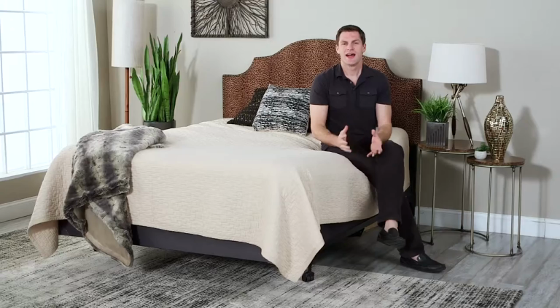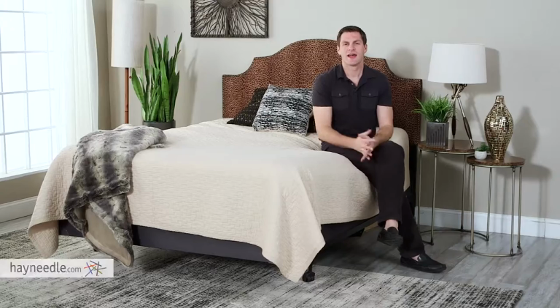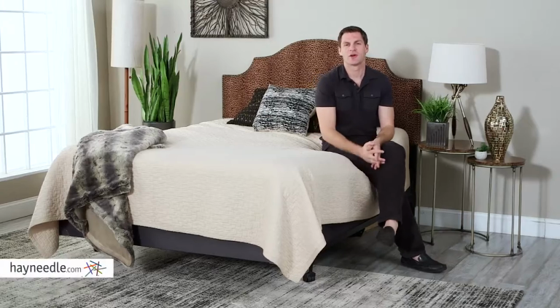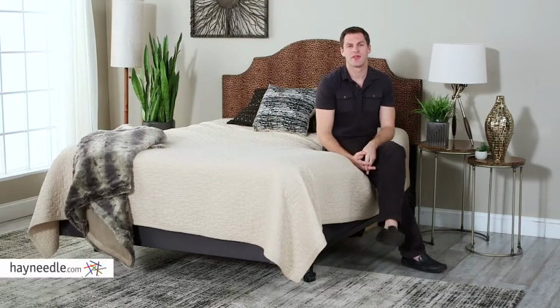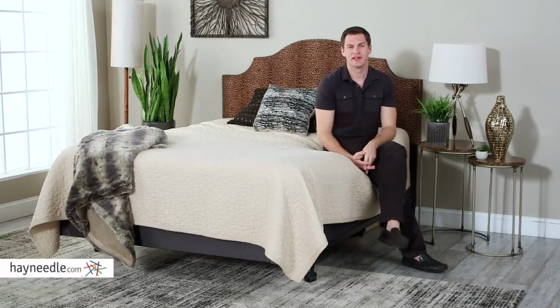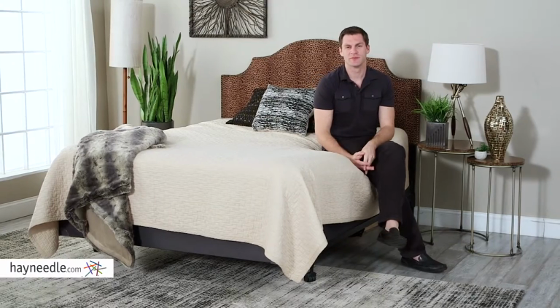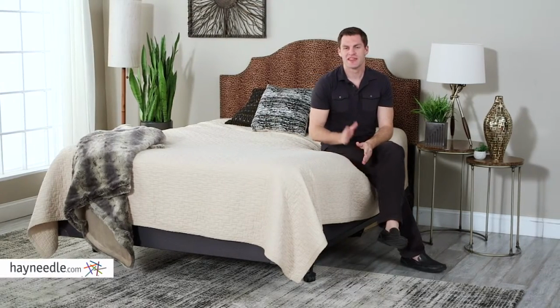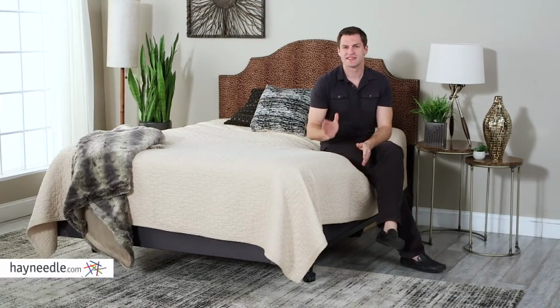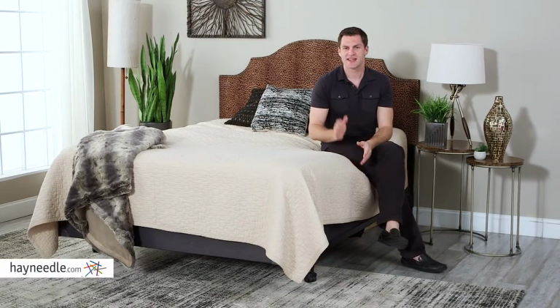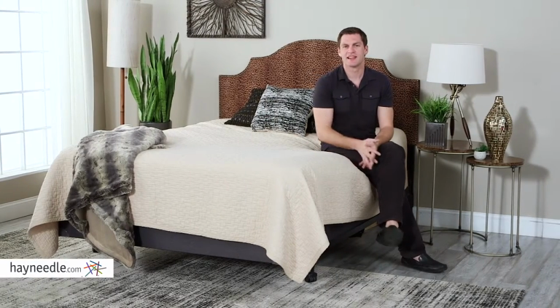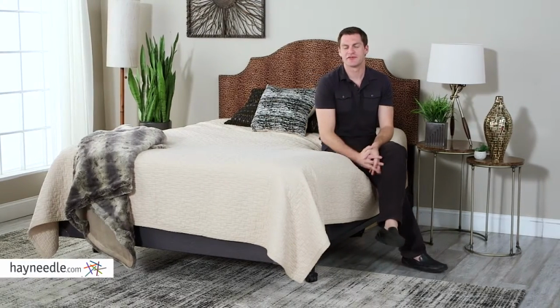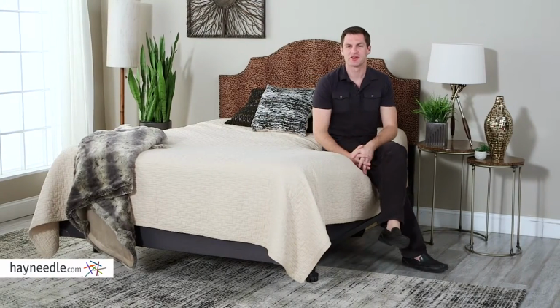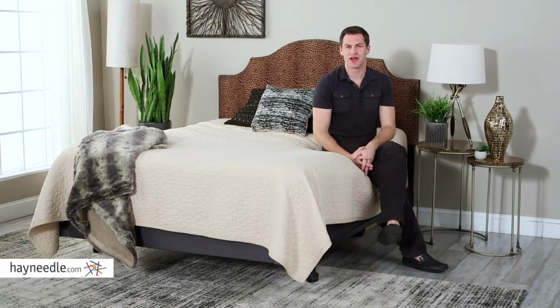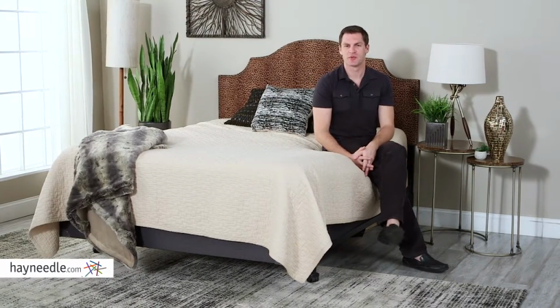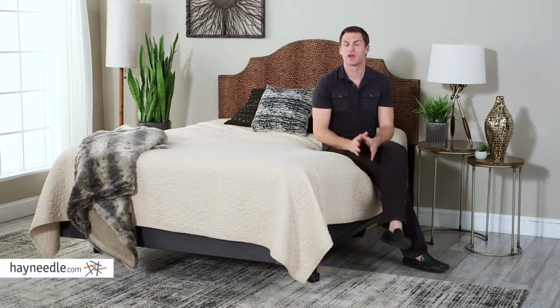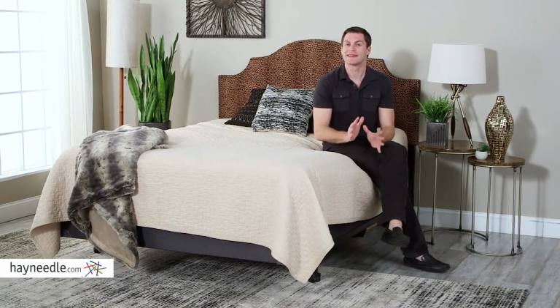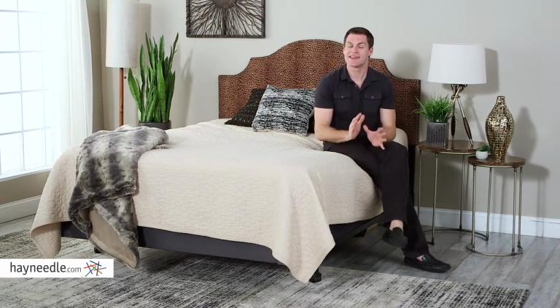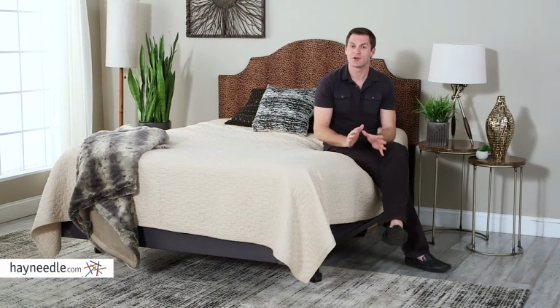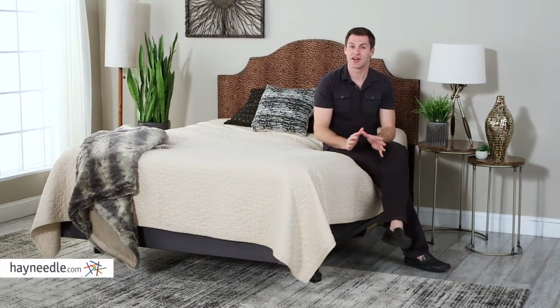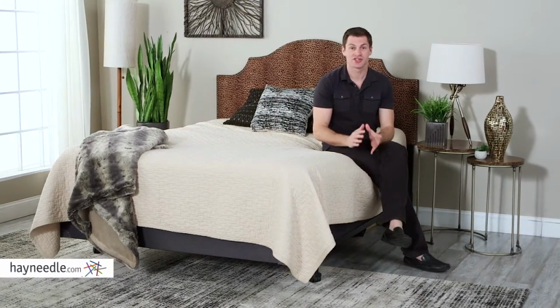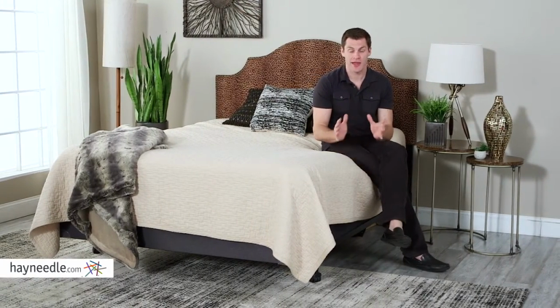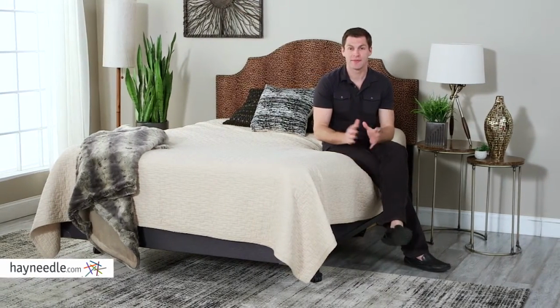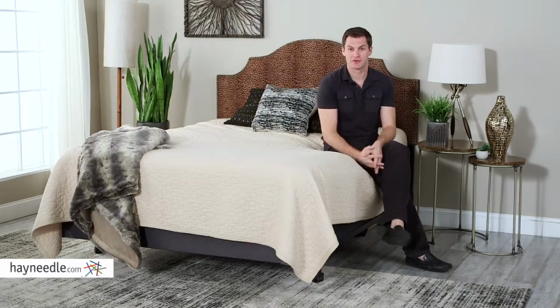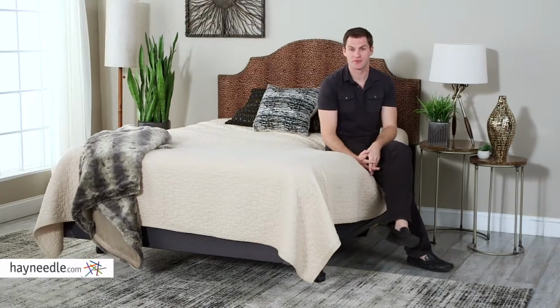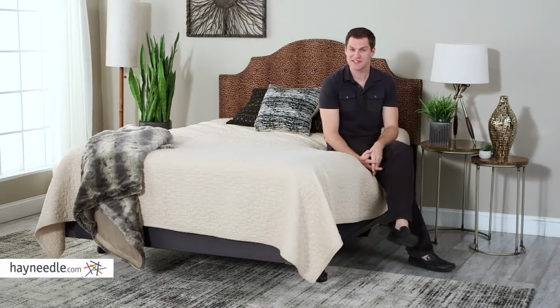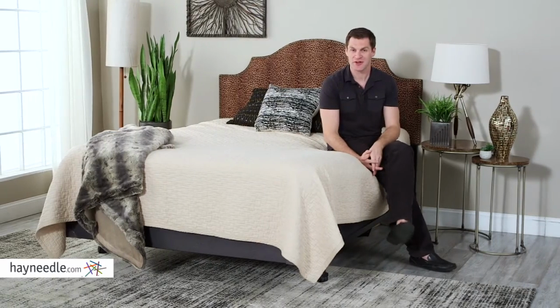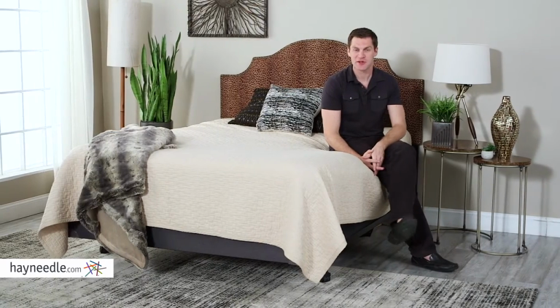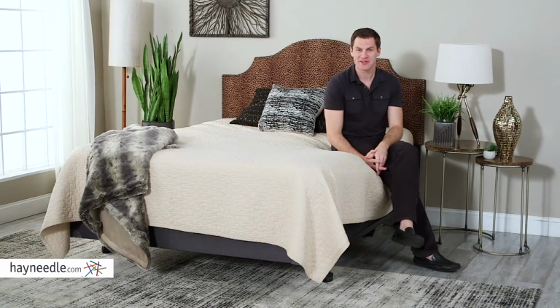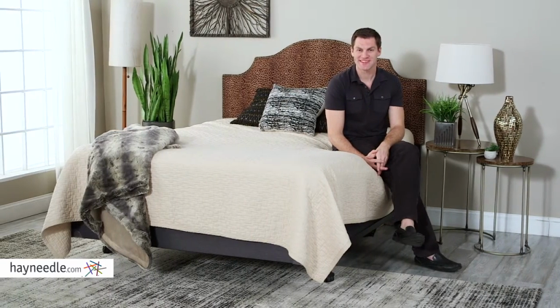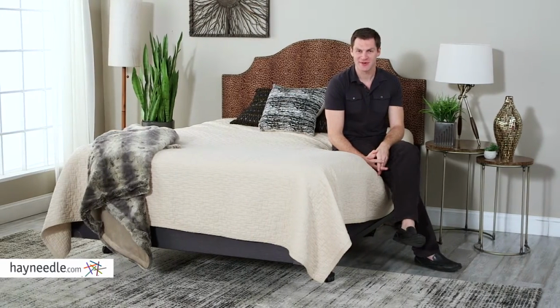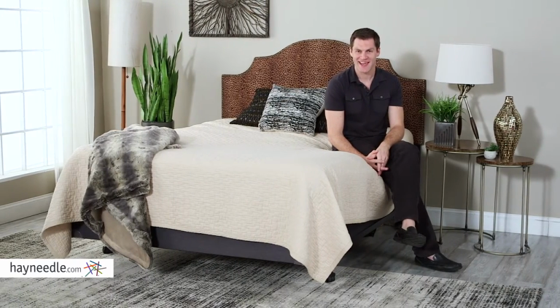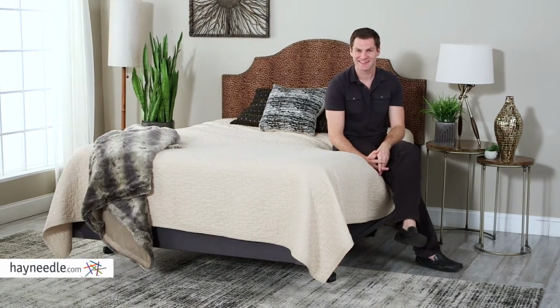Hi, I'm Mark with Hayneedle. This Skyline Furniture headboard will add a contemporary touch to any bedroom, so let's take a quick look at this unique accent.